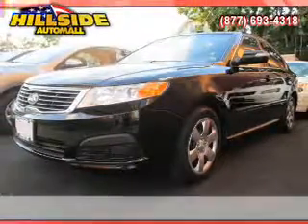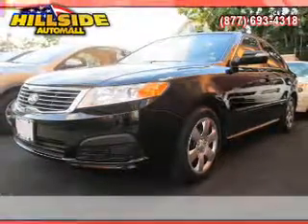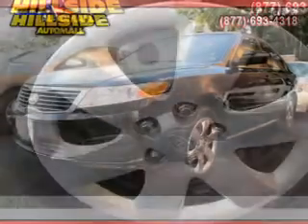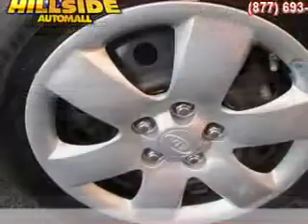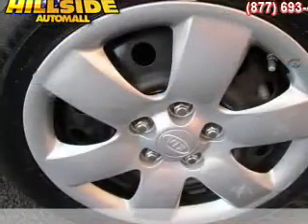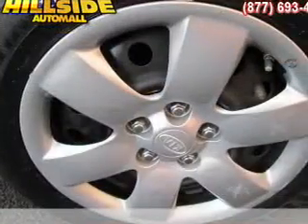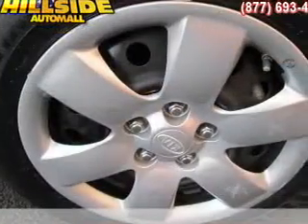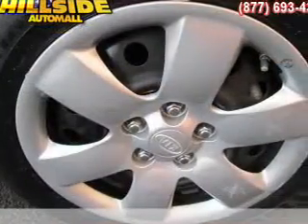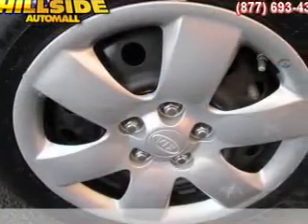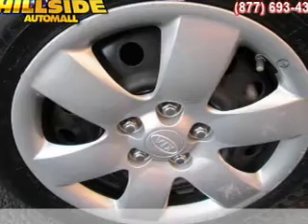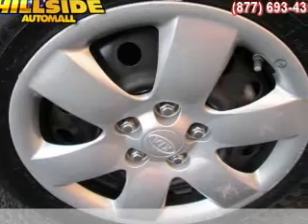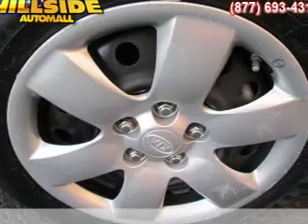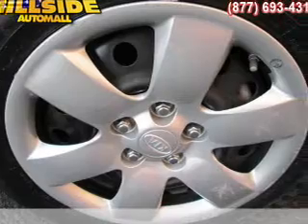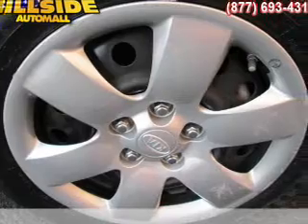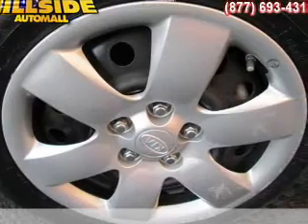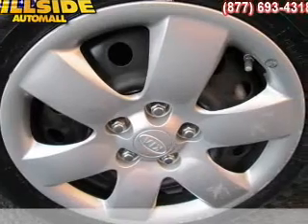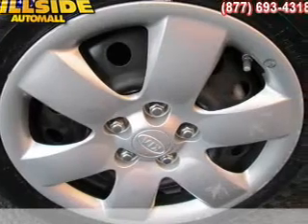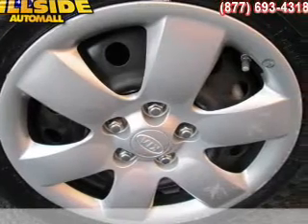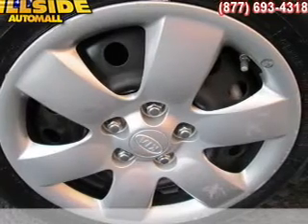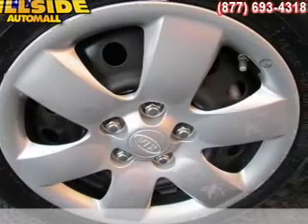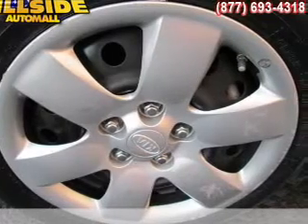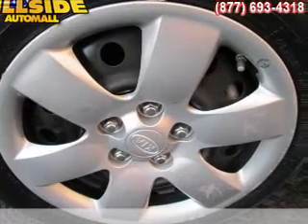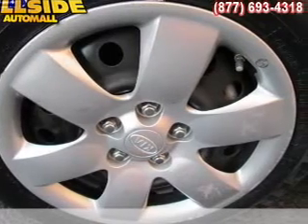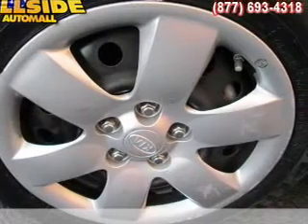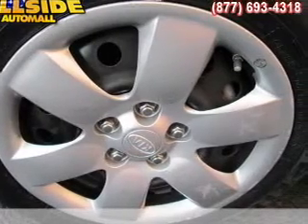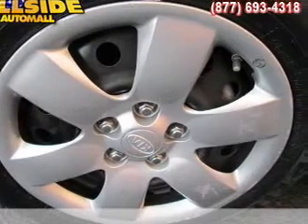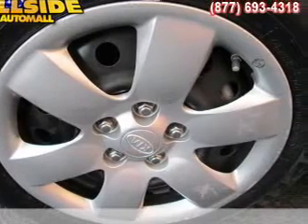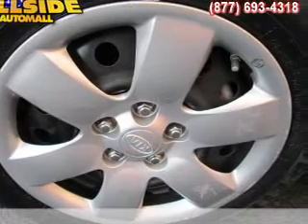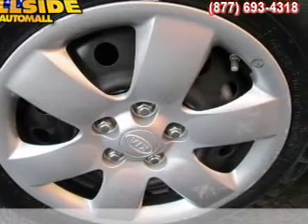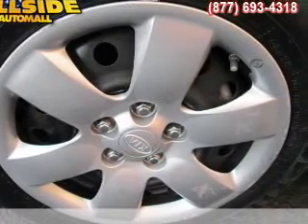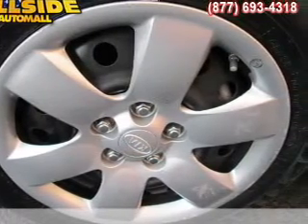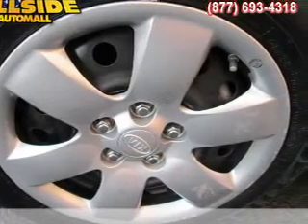Stand out from the crowd with premium wheels. The anti-lock braking system will keep you safe on the road.